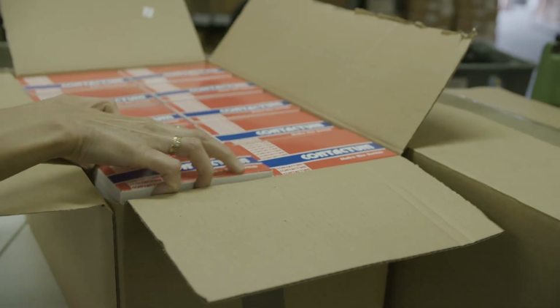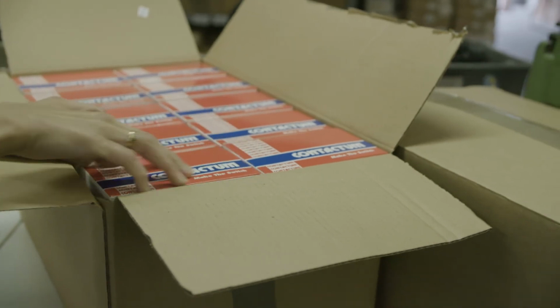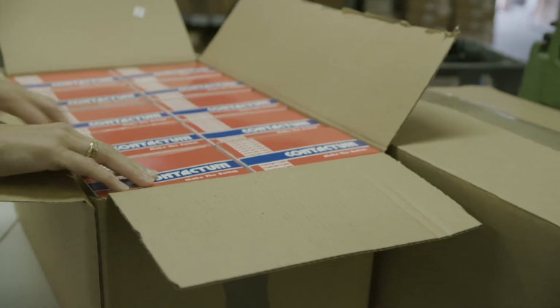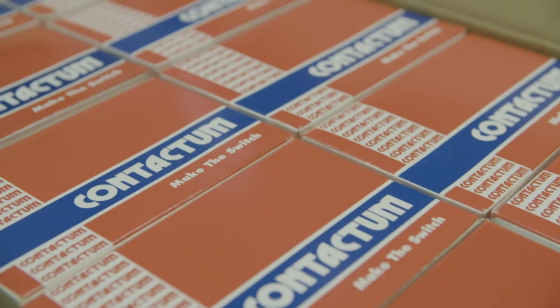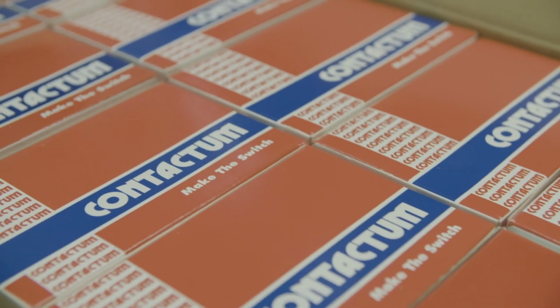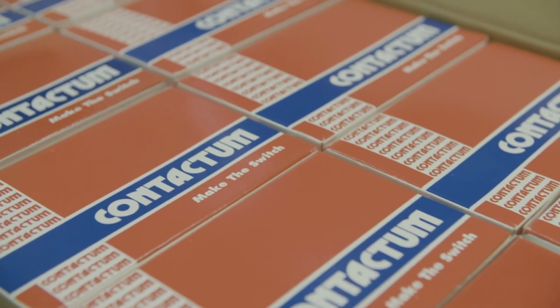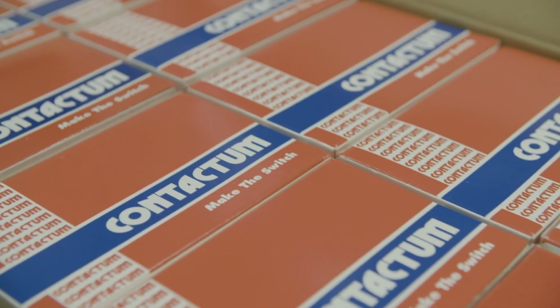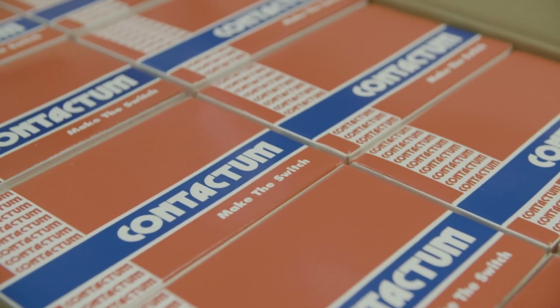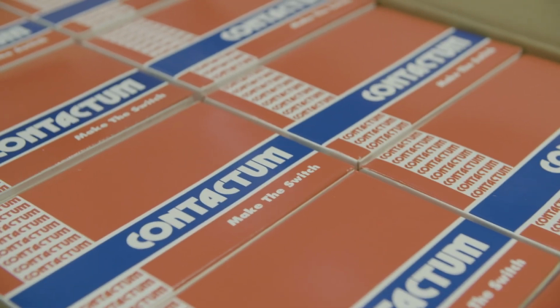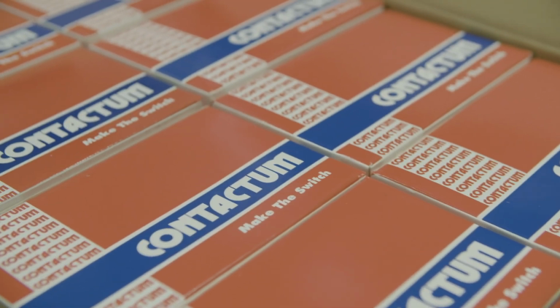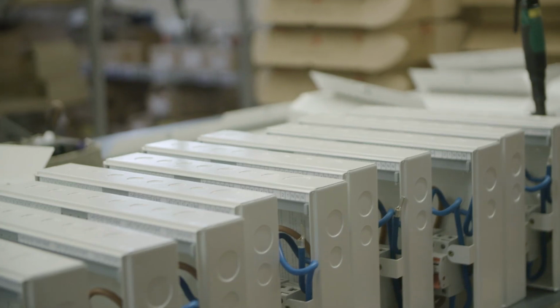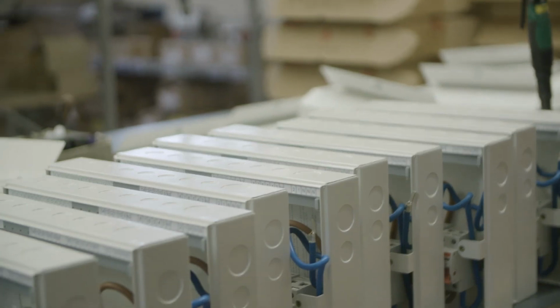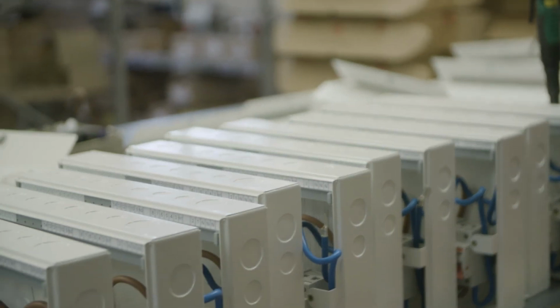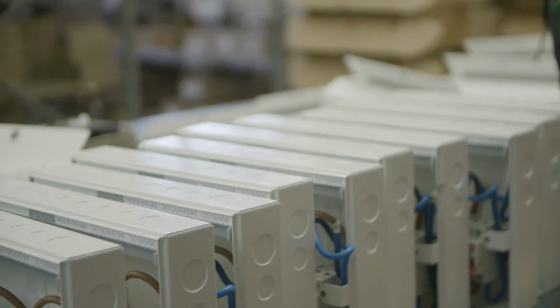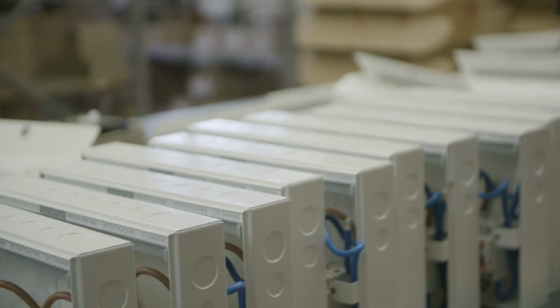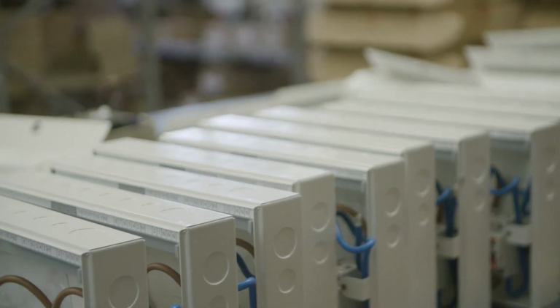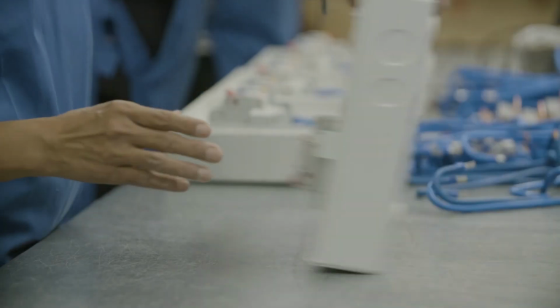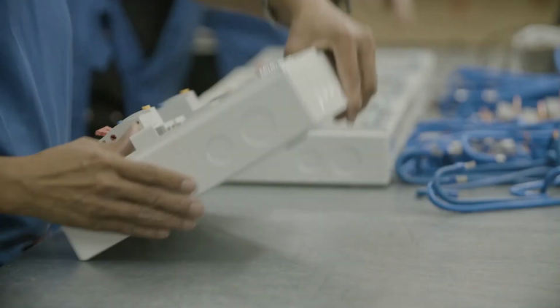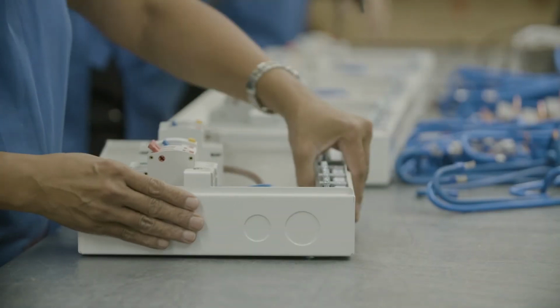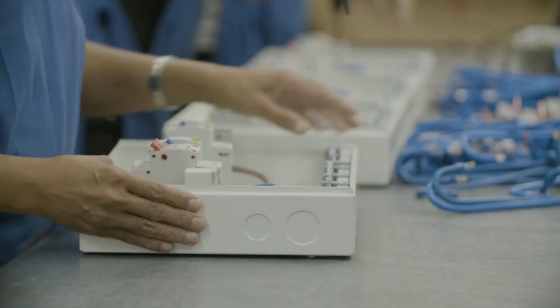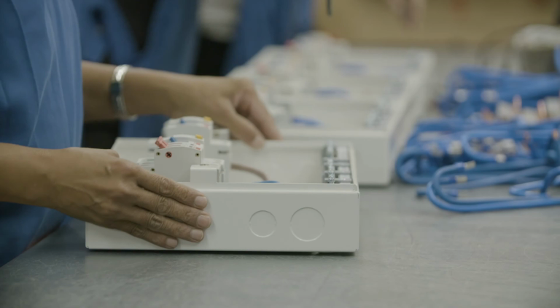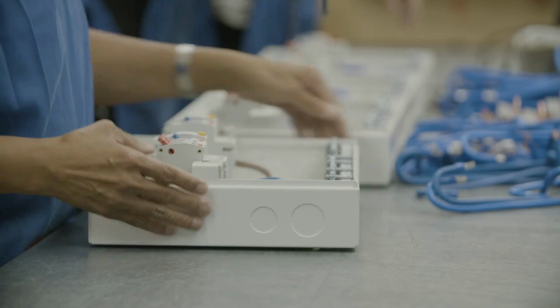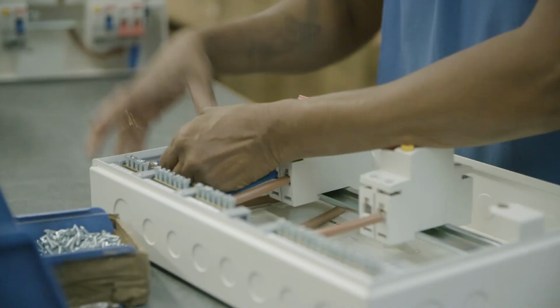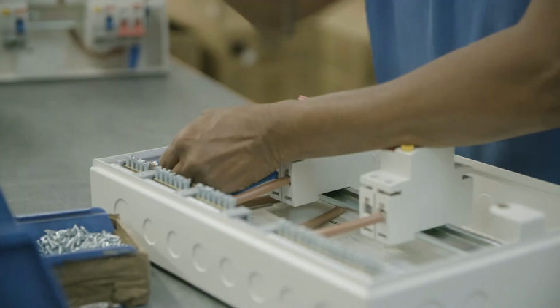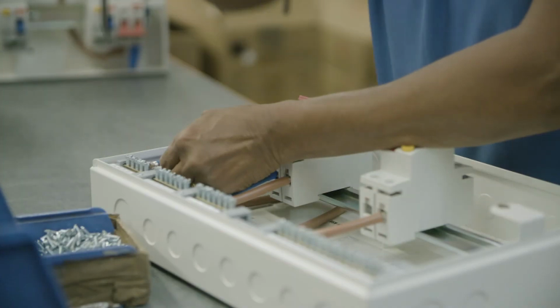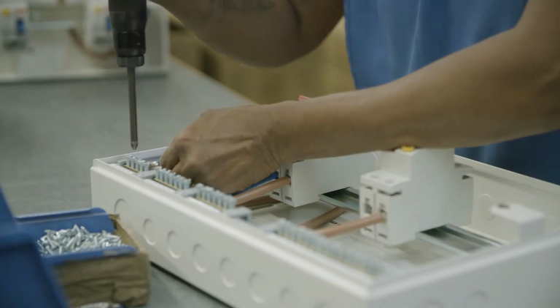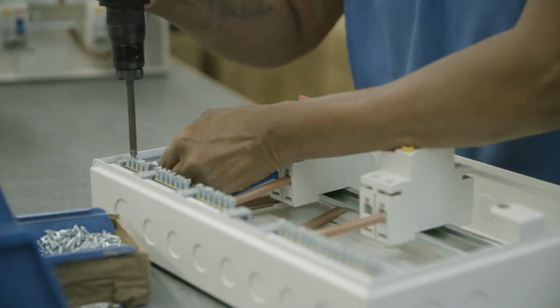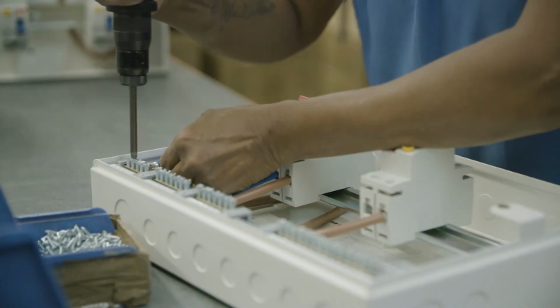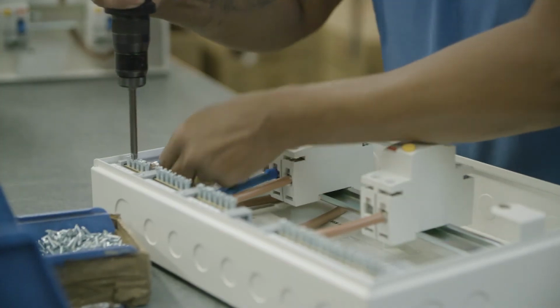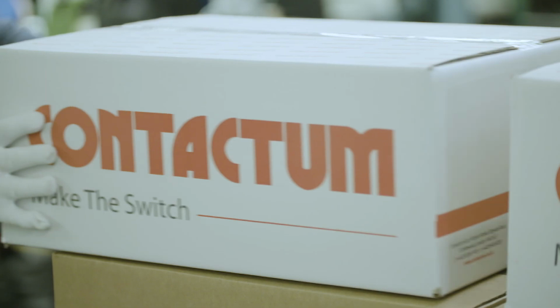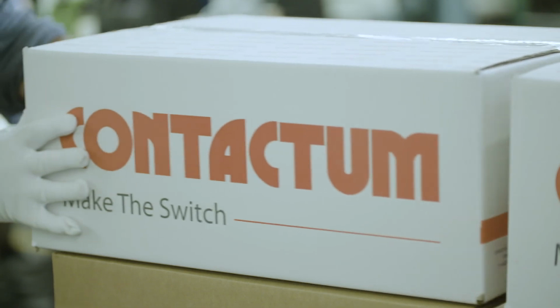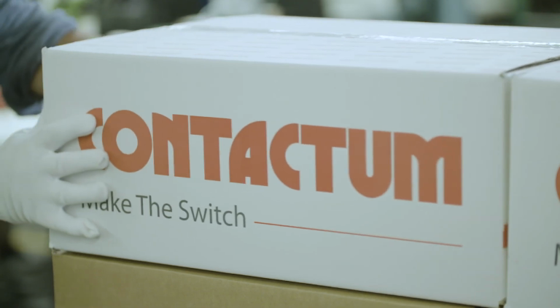To keep delivering the highest quality electrical wiring products in the industry, all proudly made in the UK.